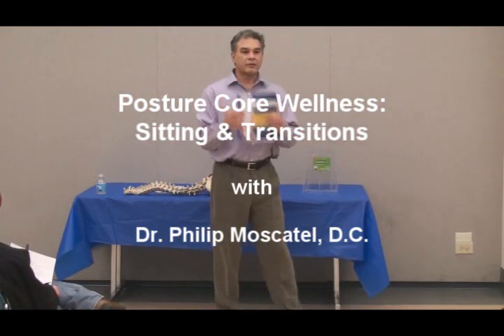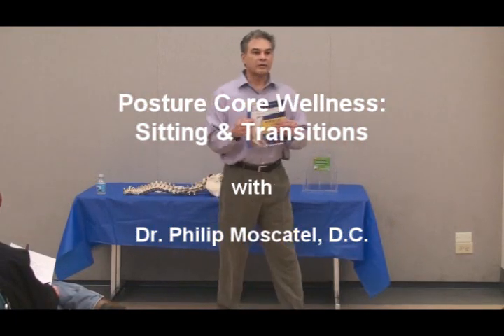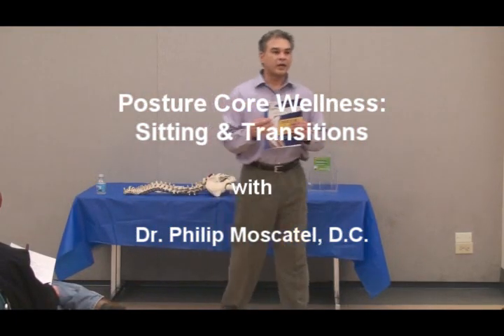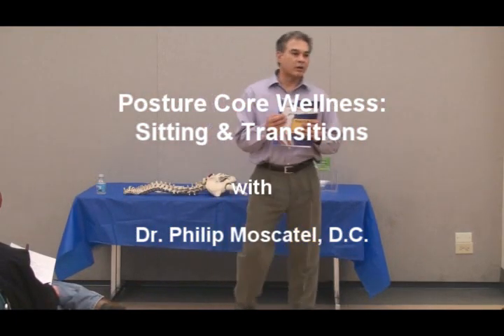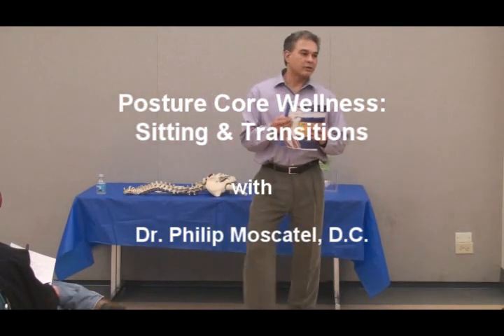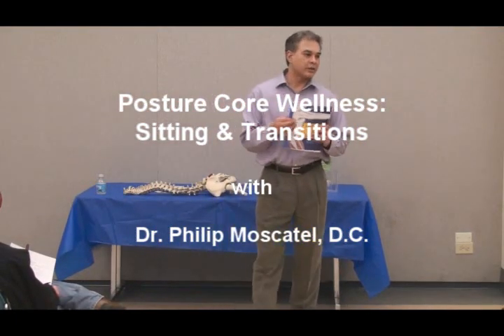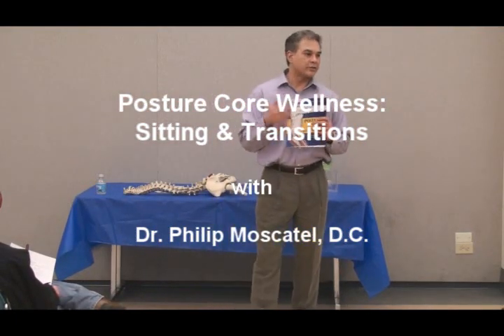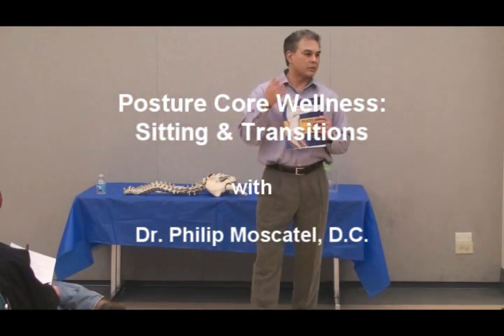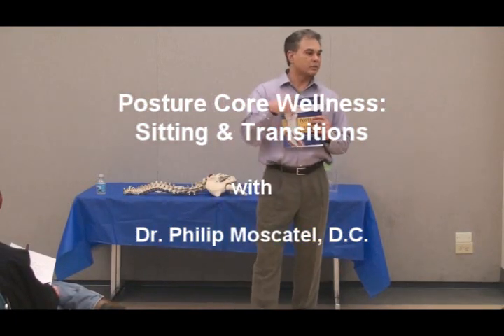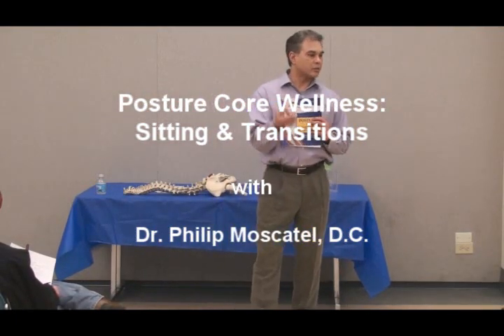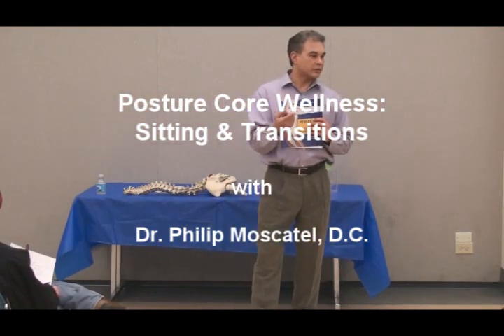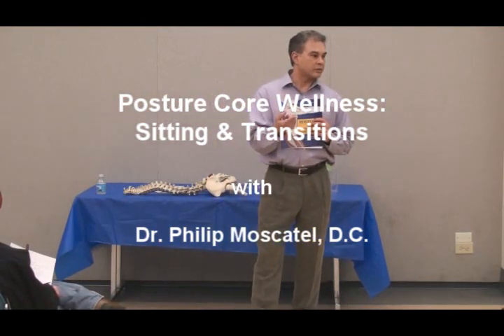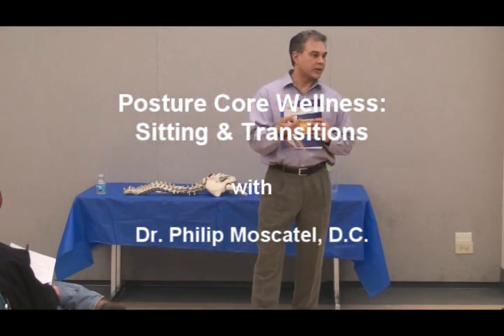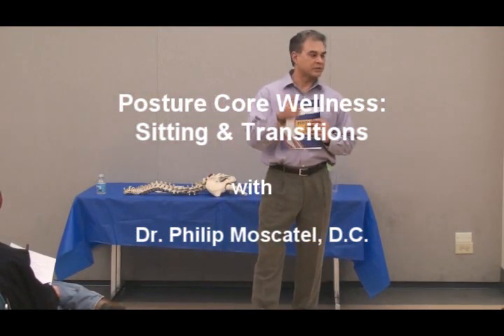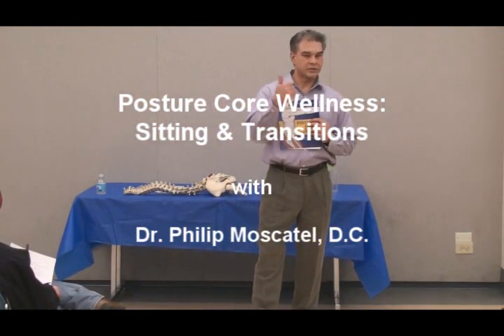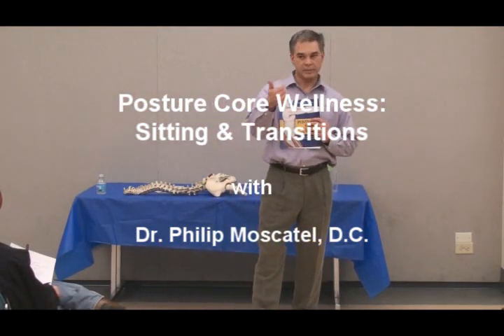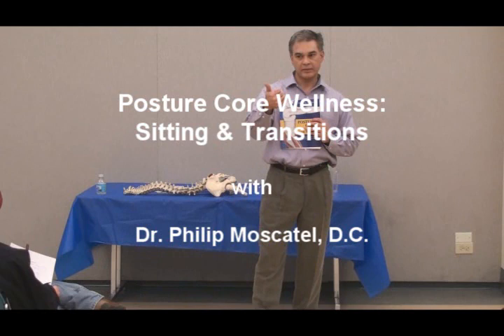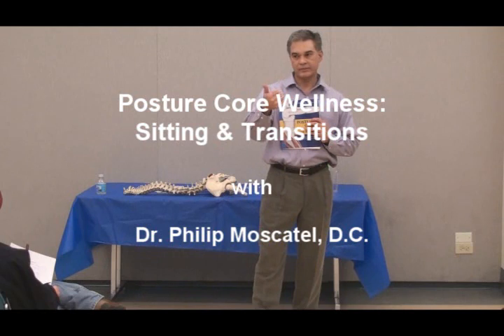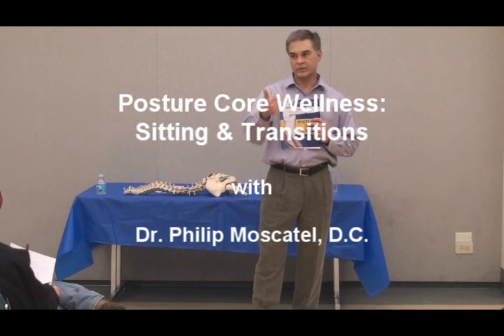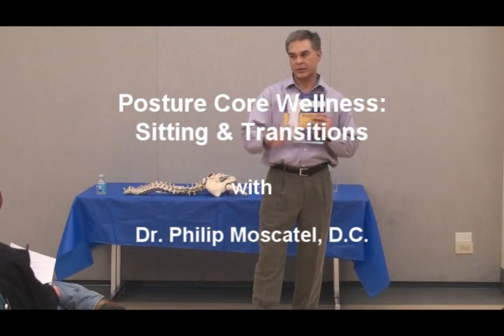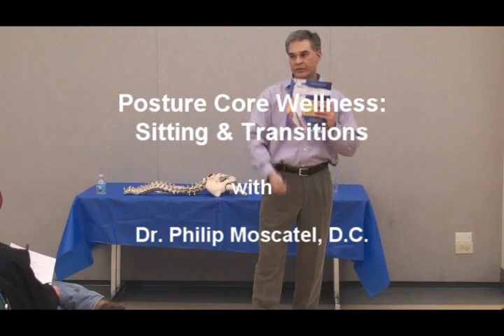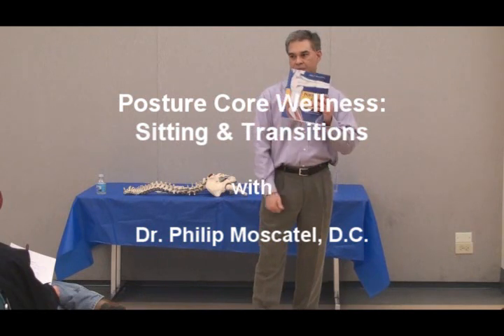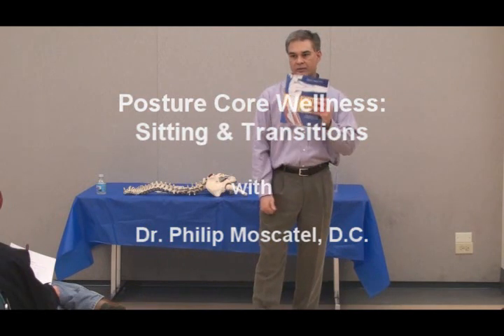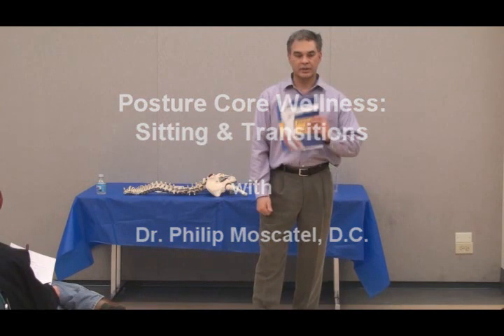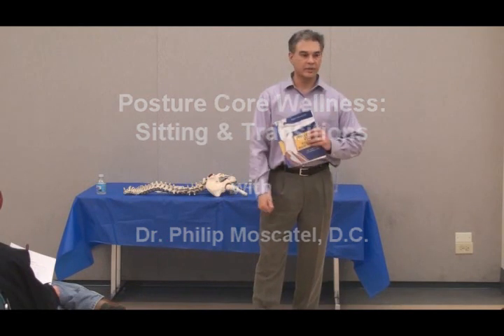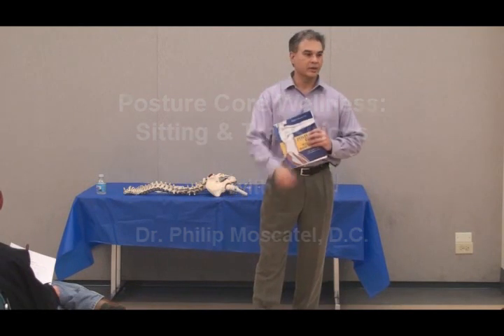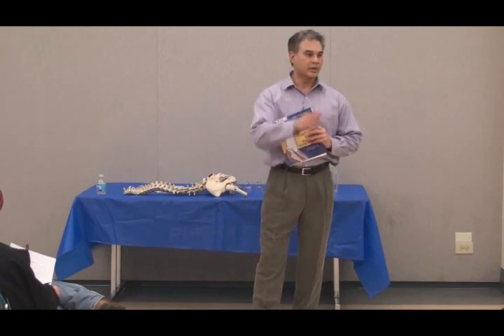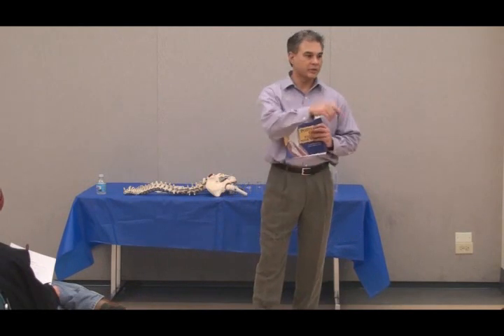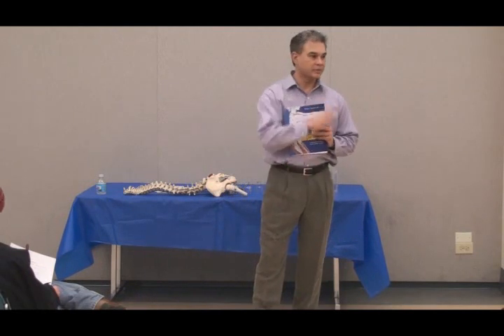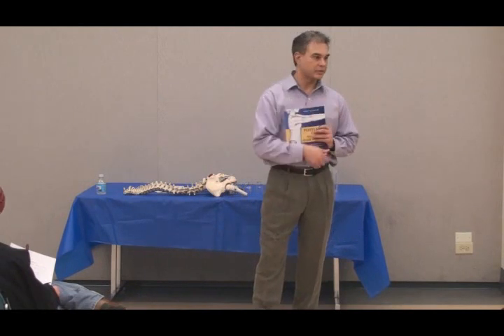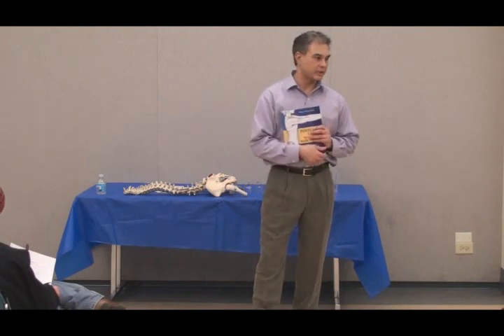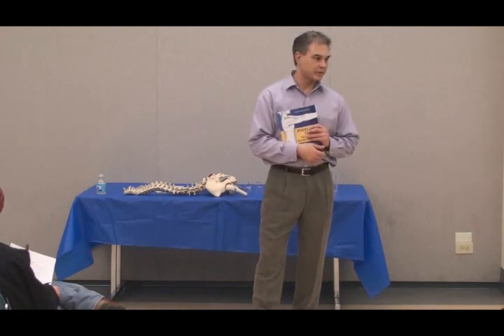I found all the things that were causing problems — sleeping and sitting — so I give tips on sleeping and tips on sitting.